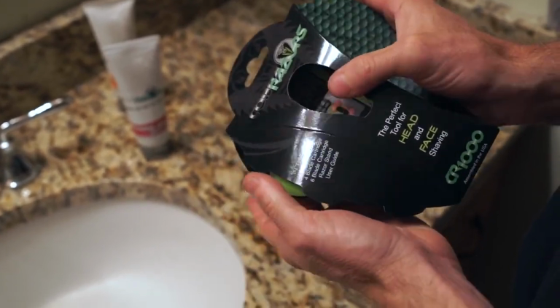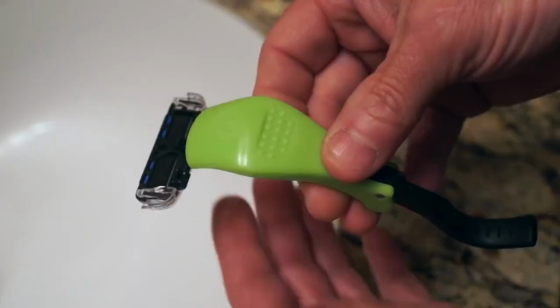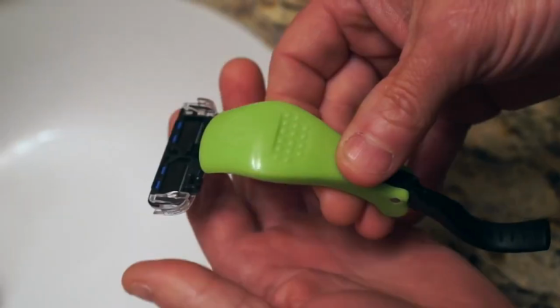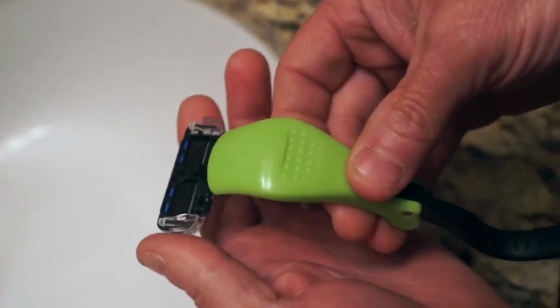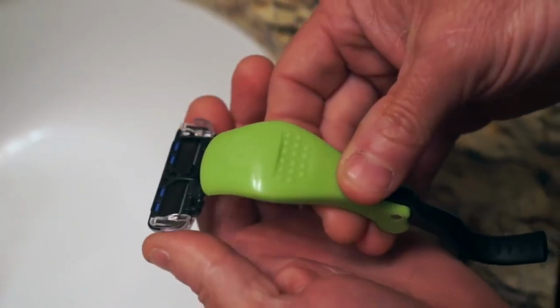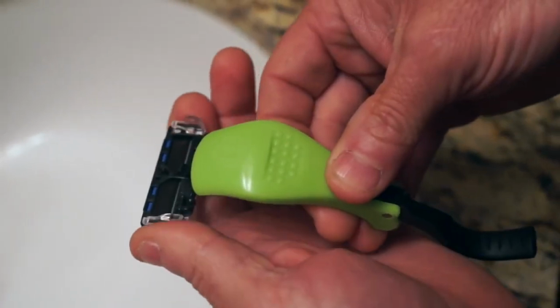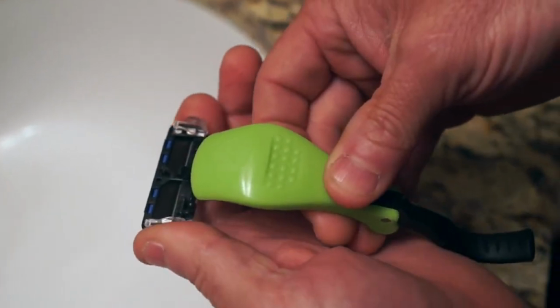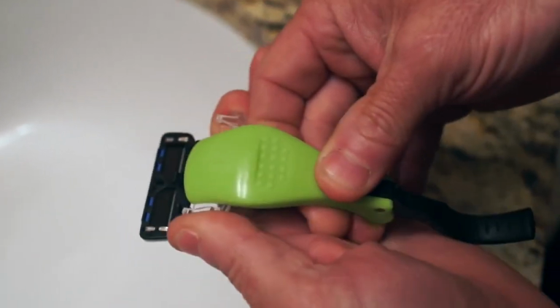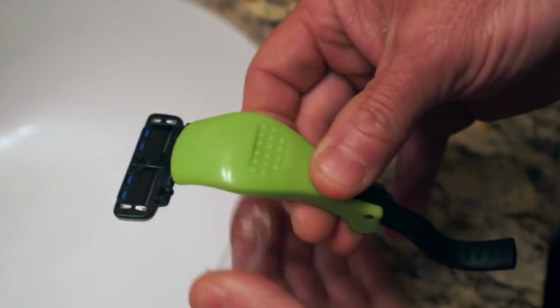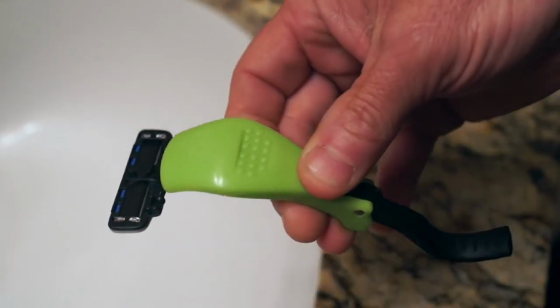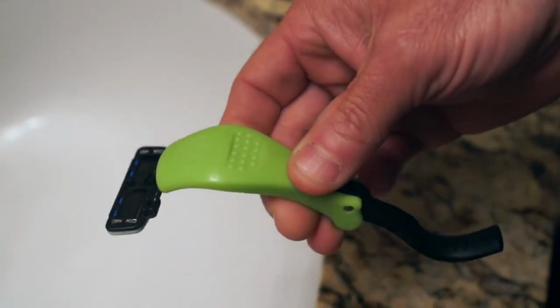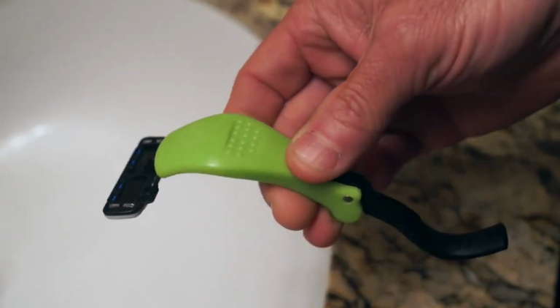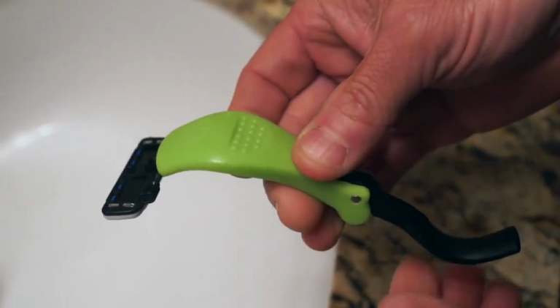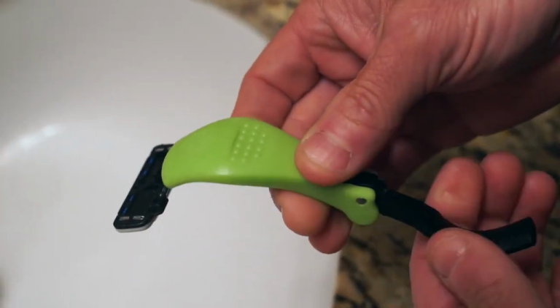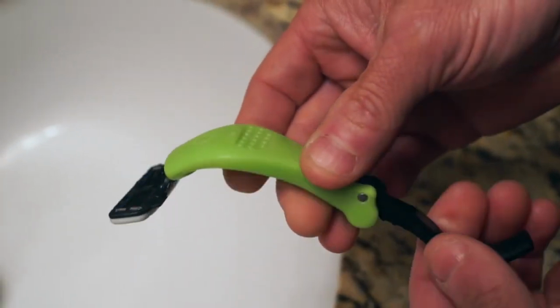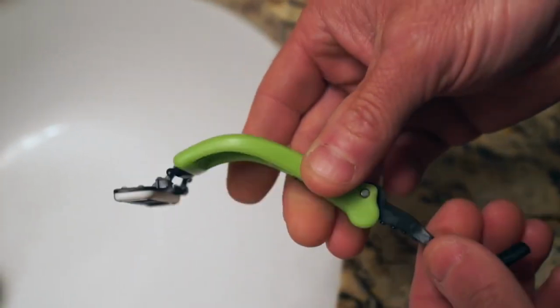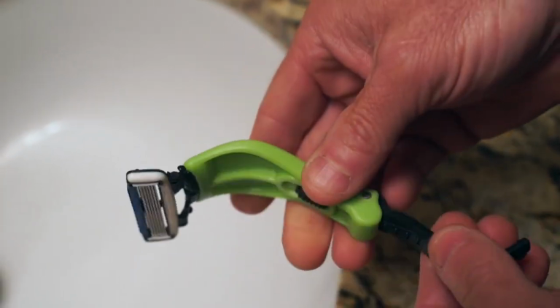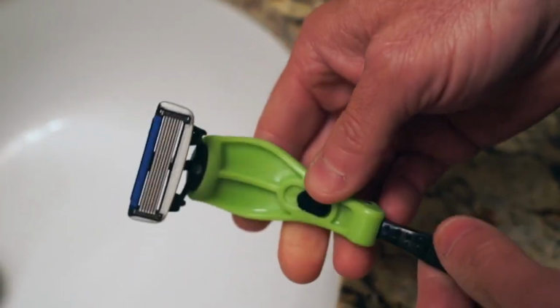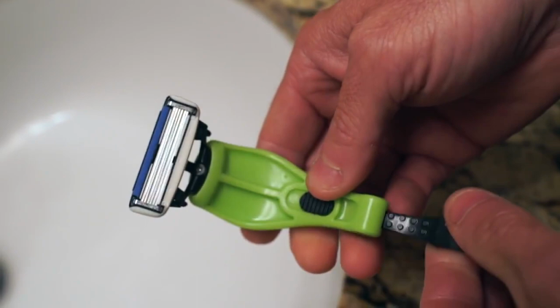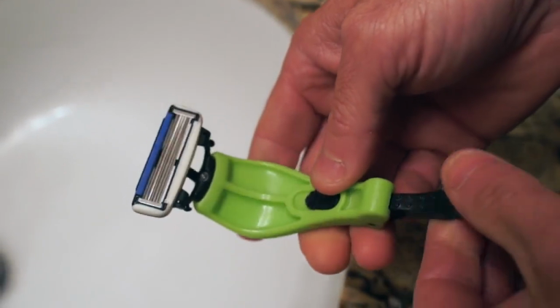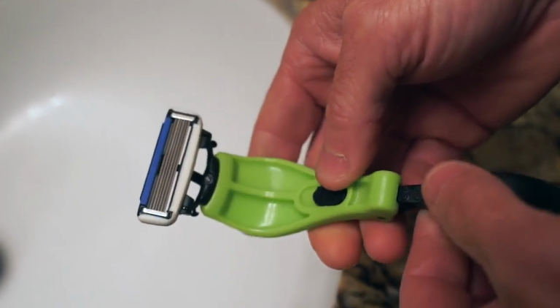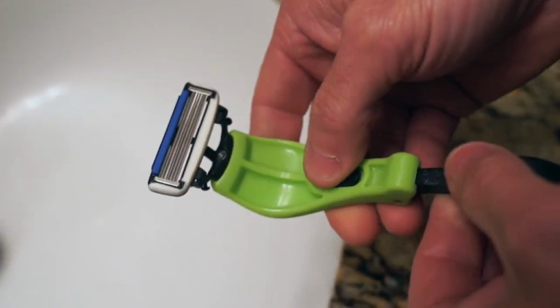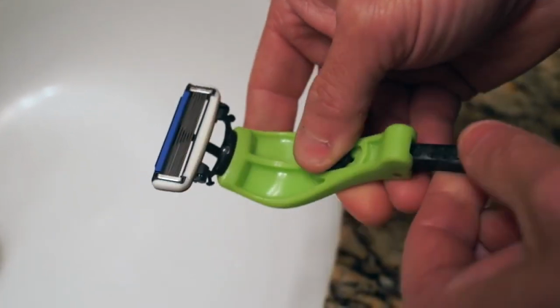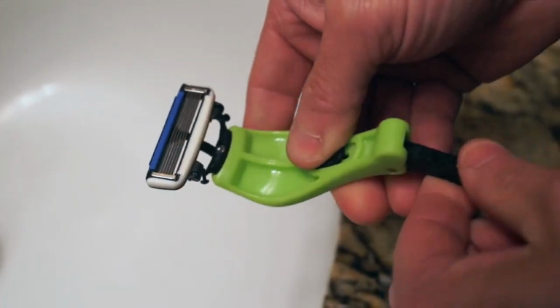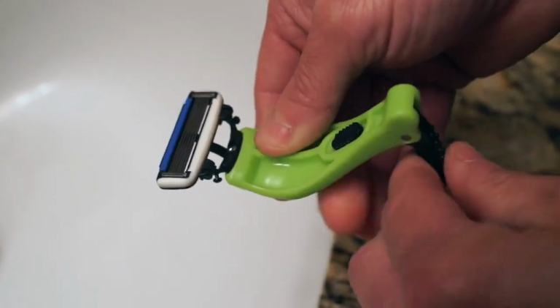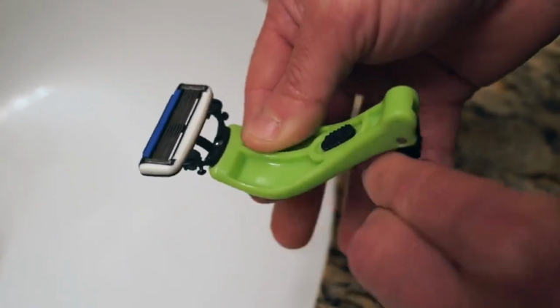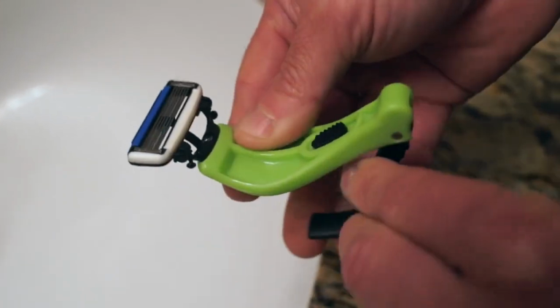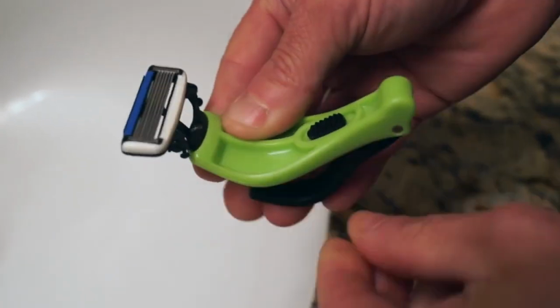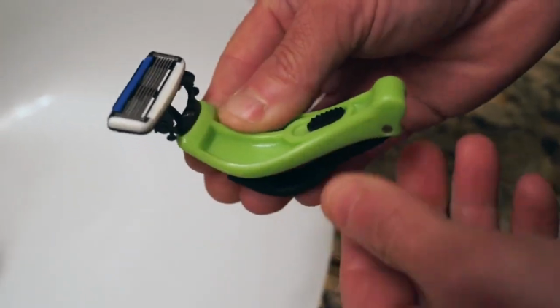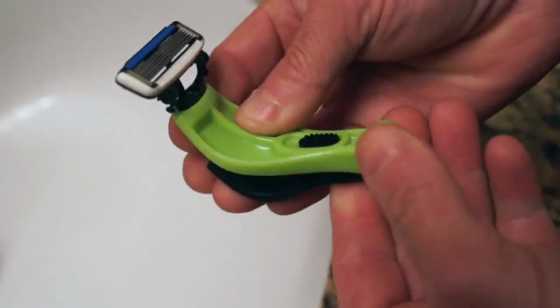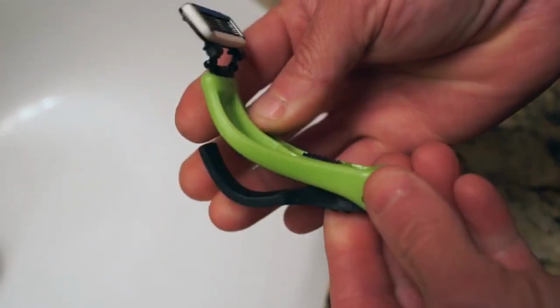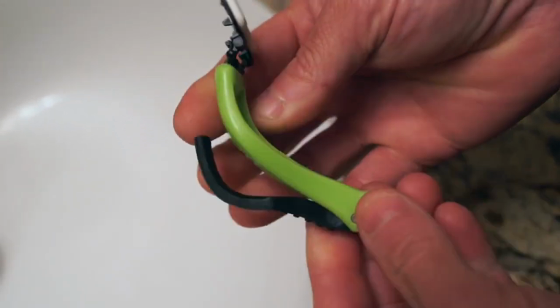Your new razor comes loaded with the six-blade attached, ready to go into face mode. But first, we're gonna shave that head.